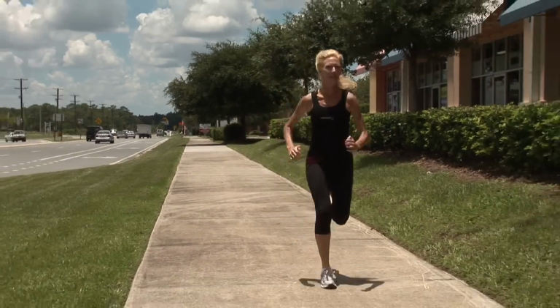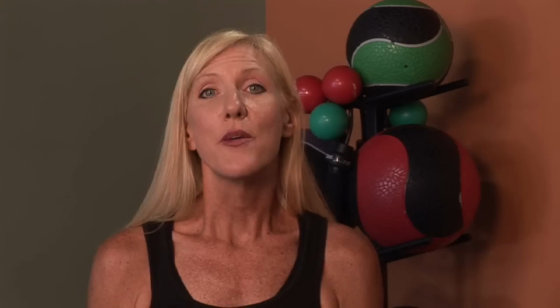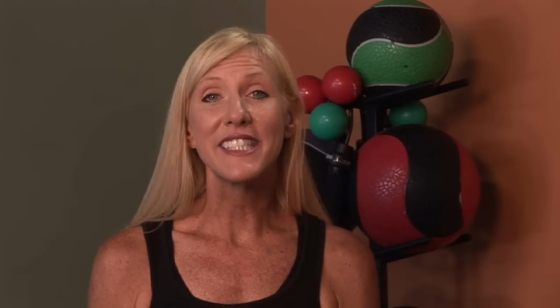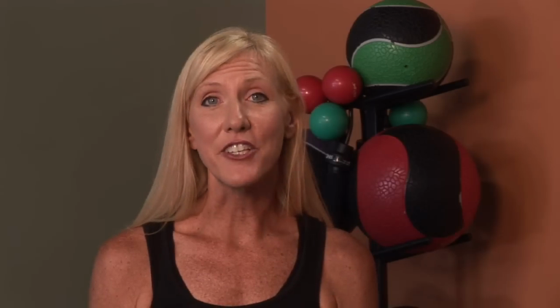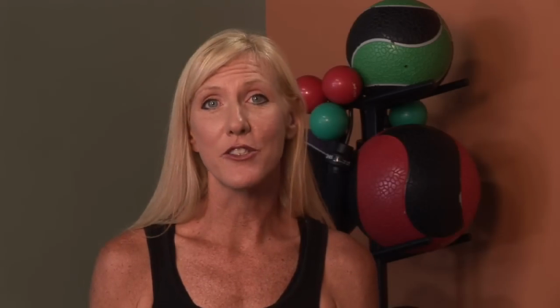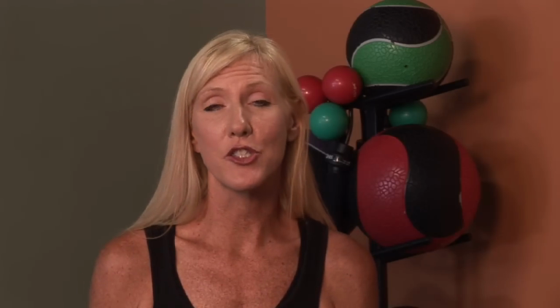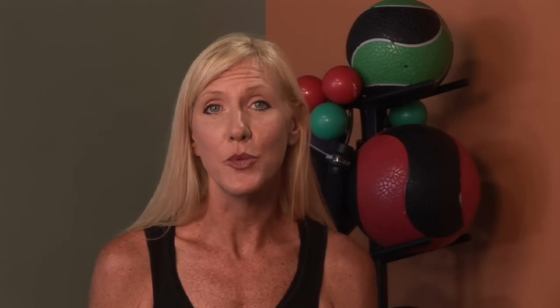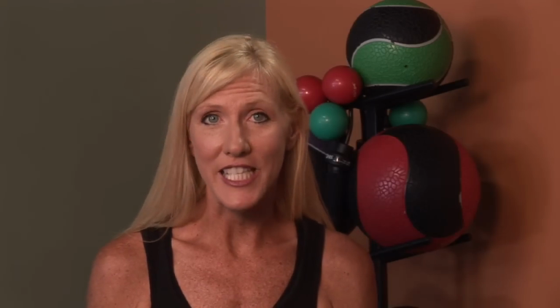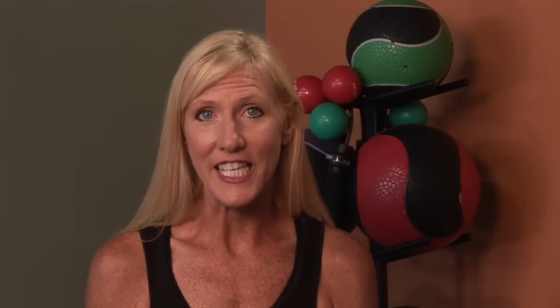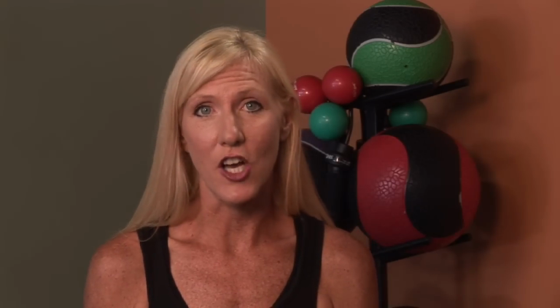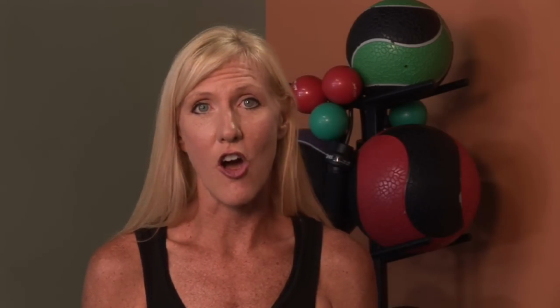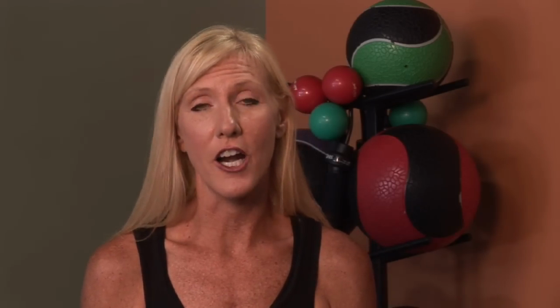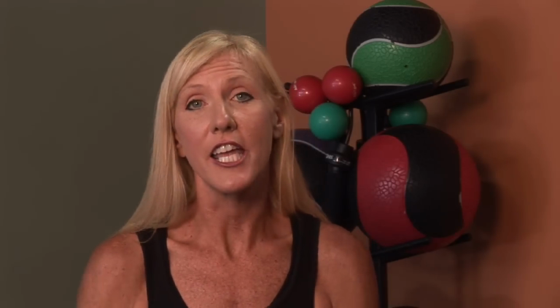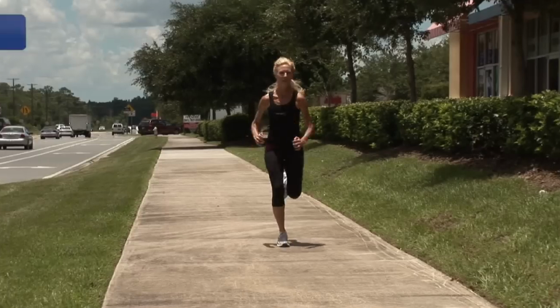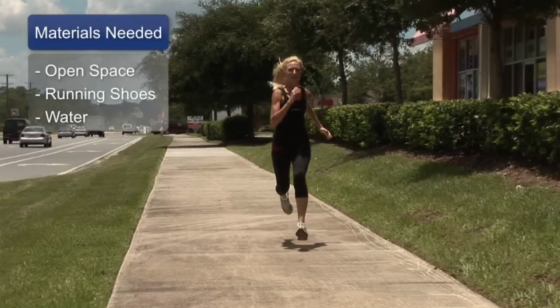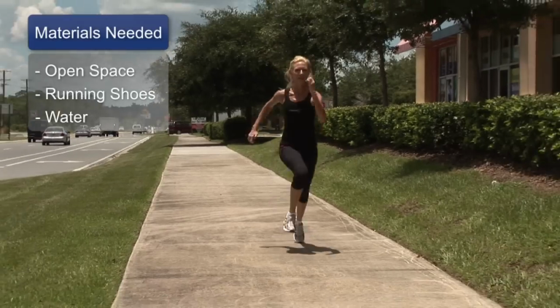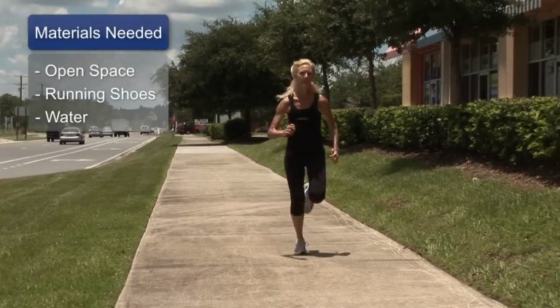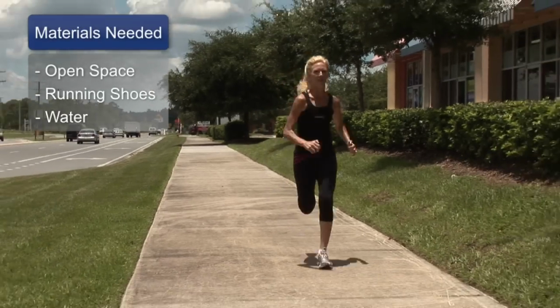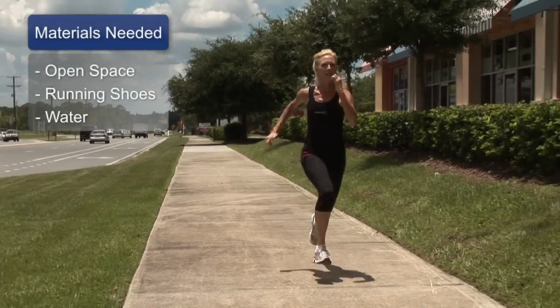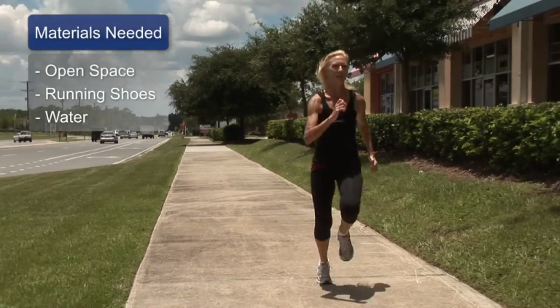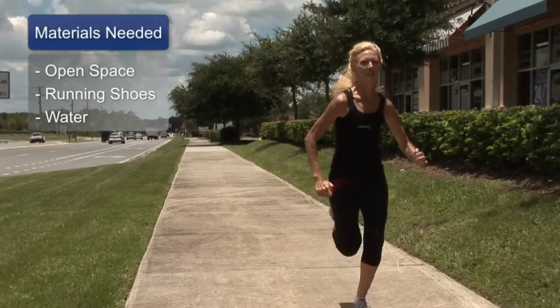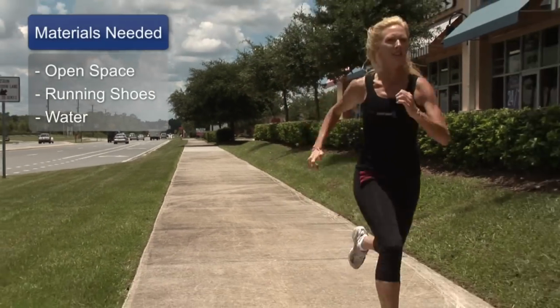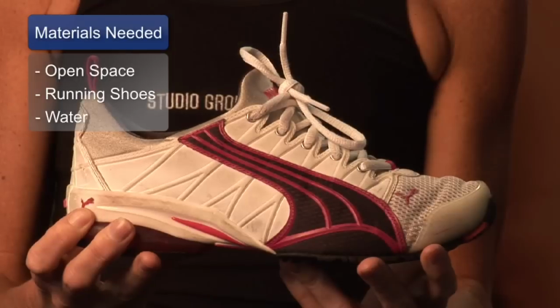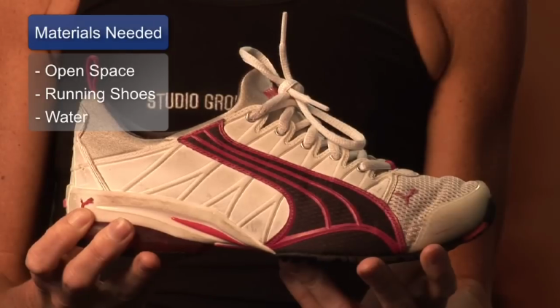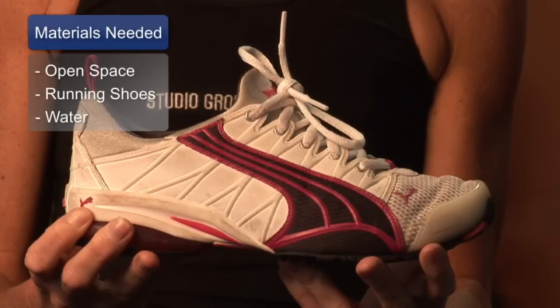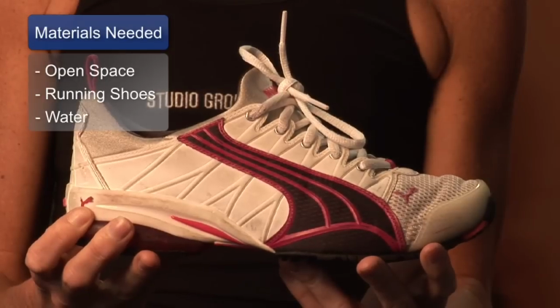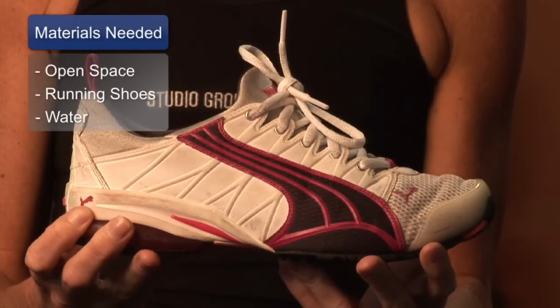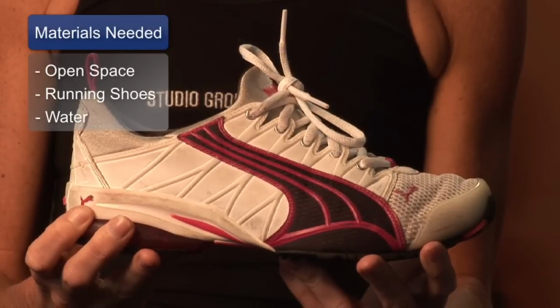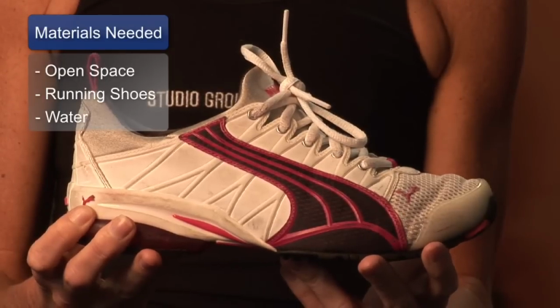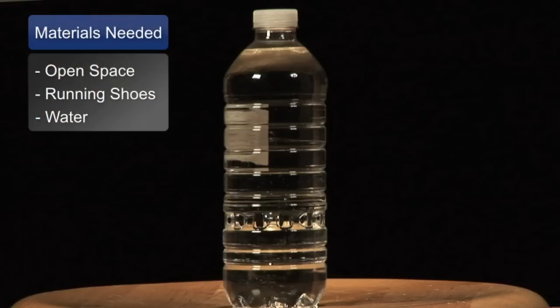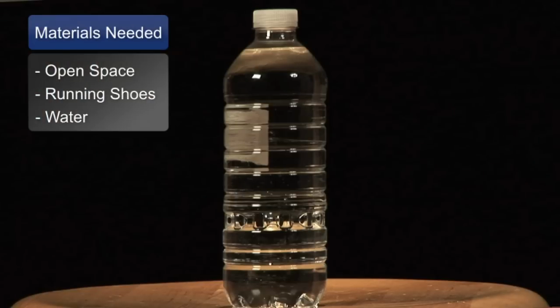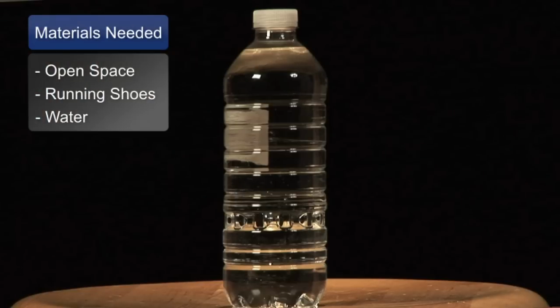The materials you will need are an open space, running shoes, and lots of water.